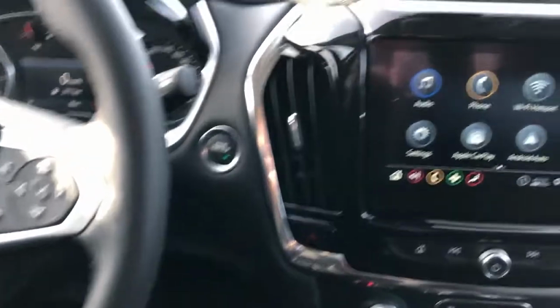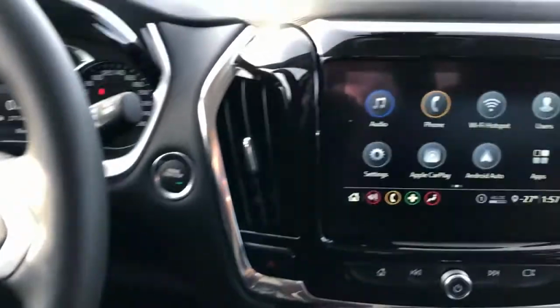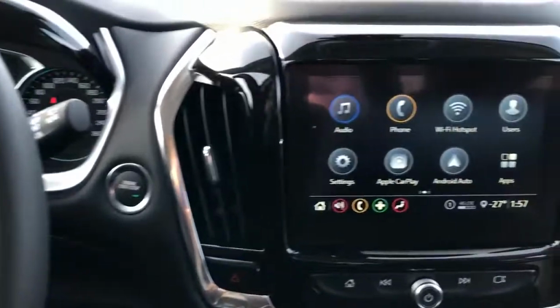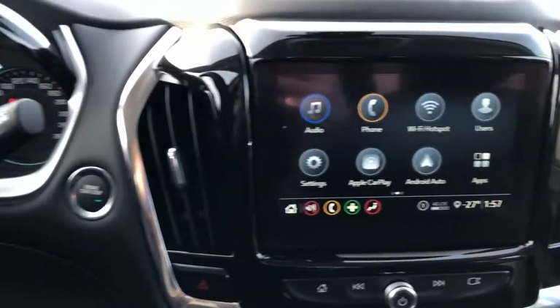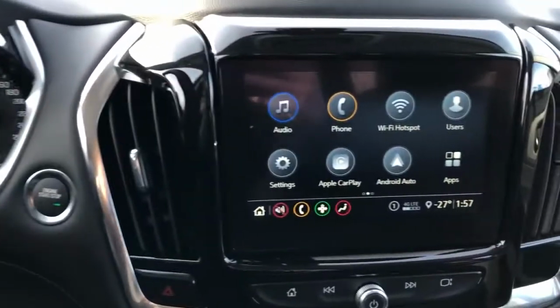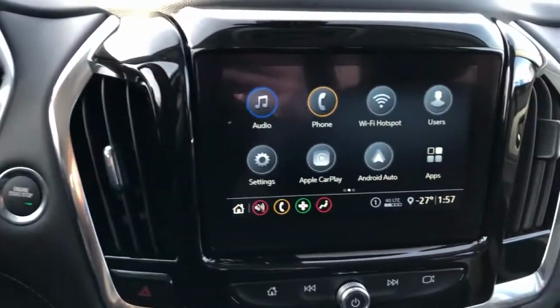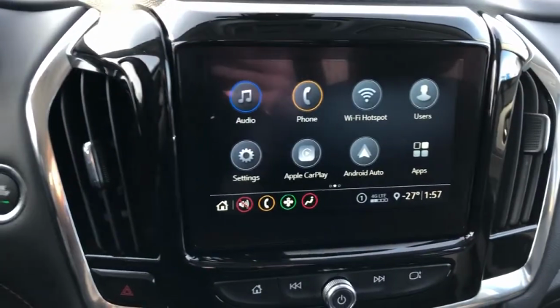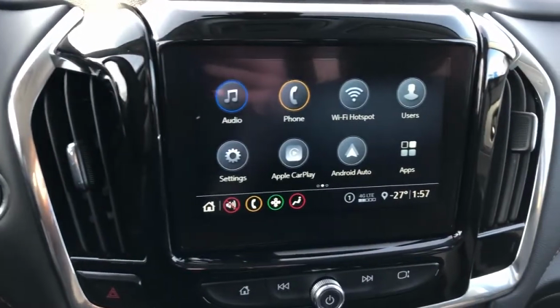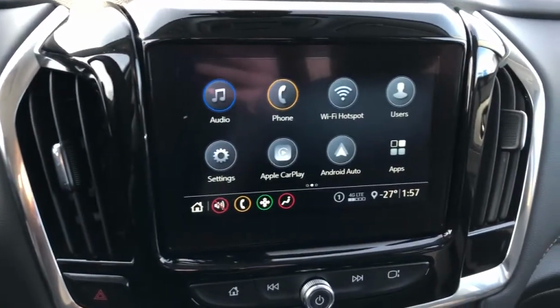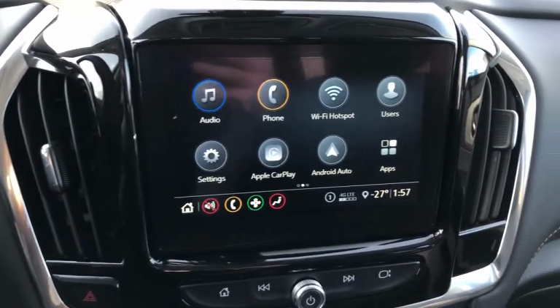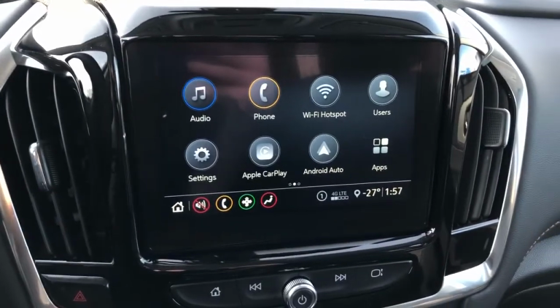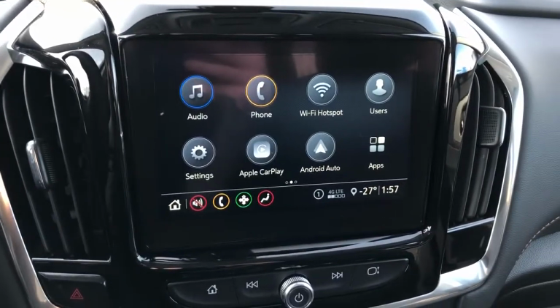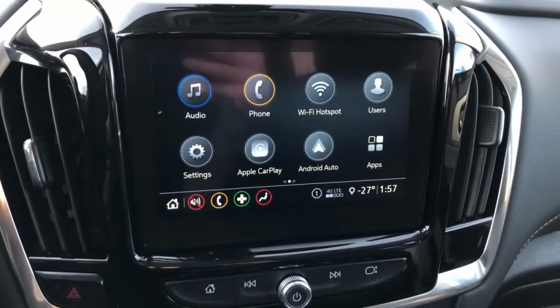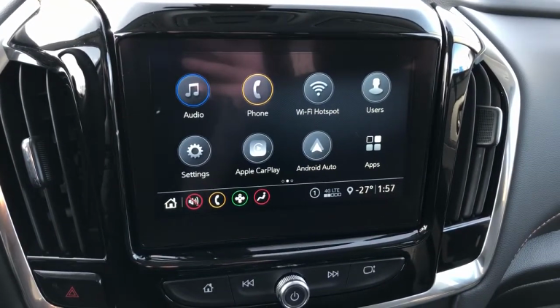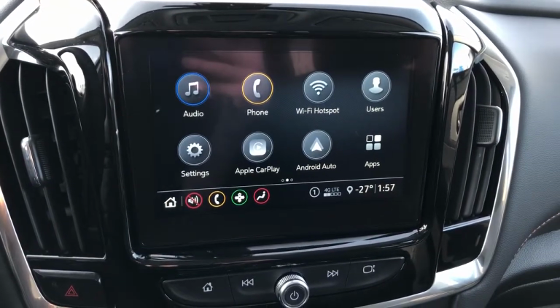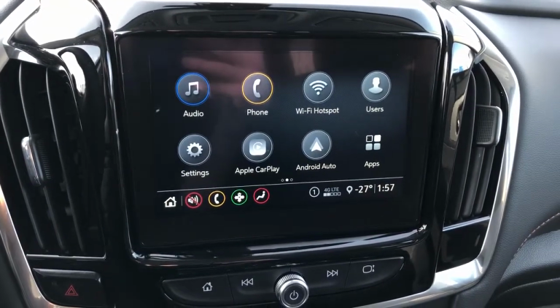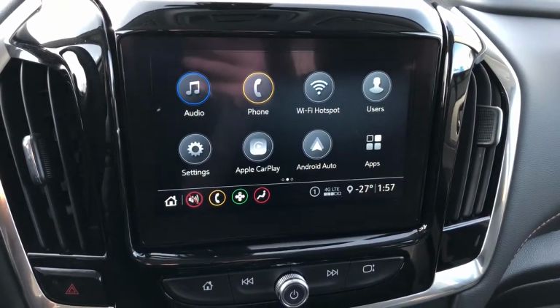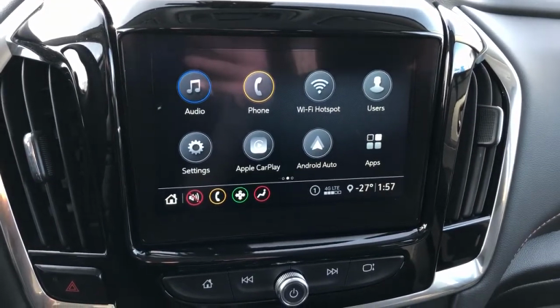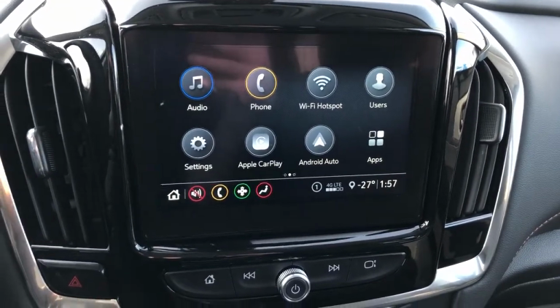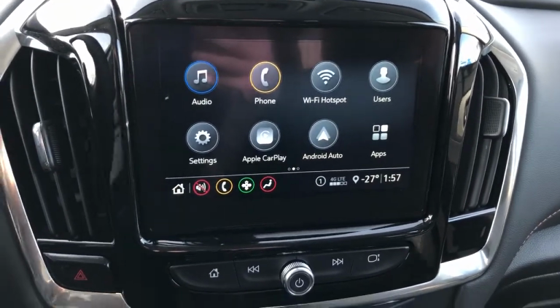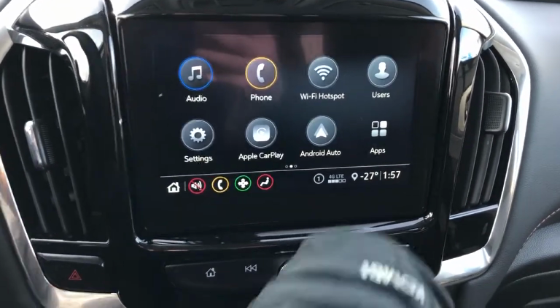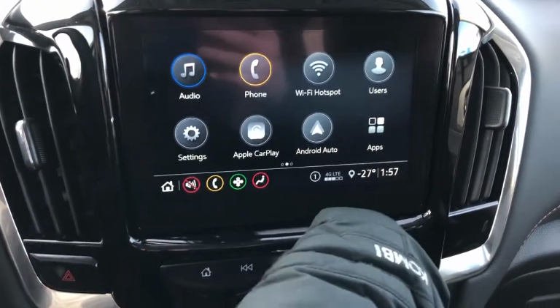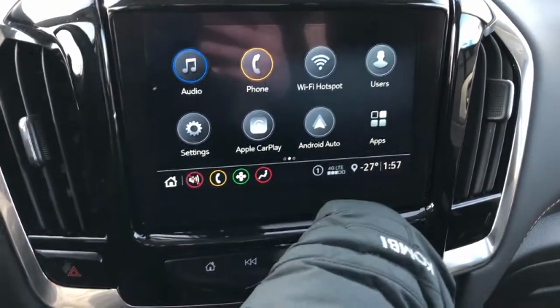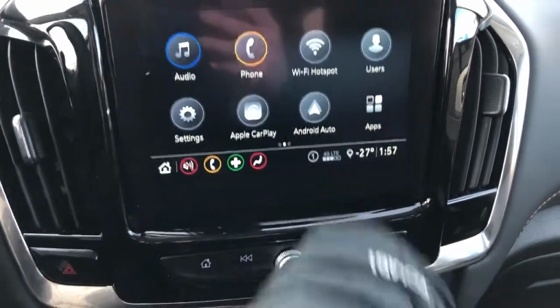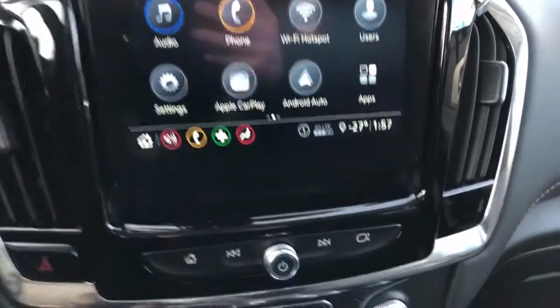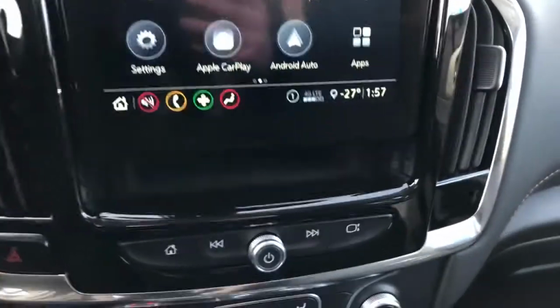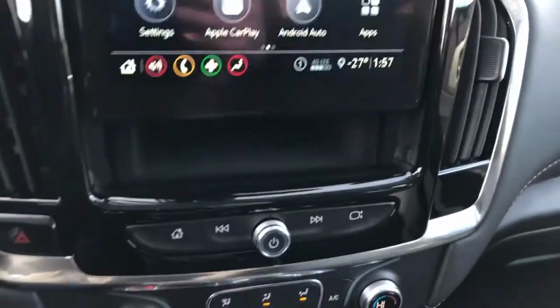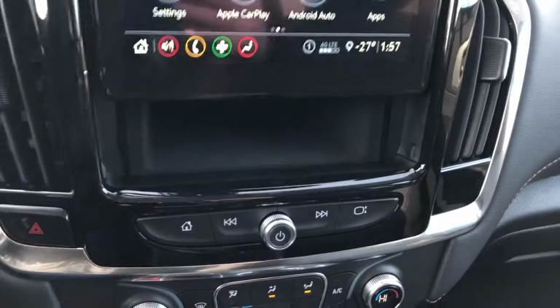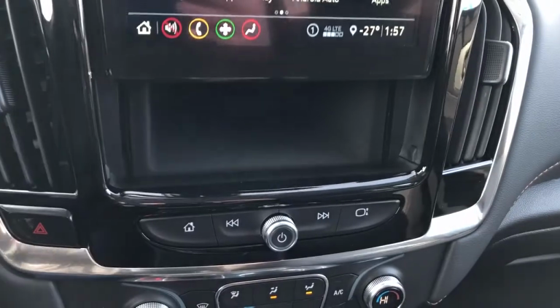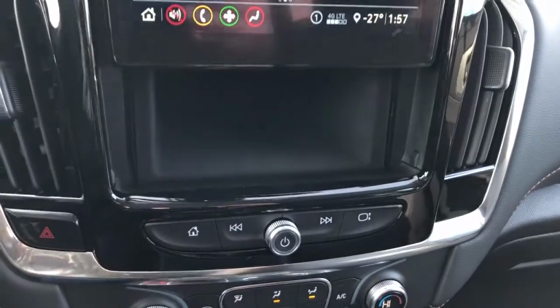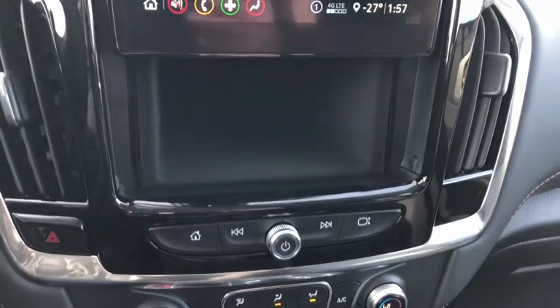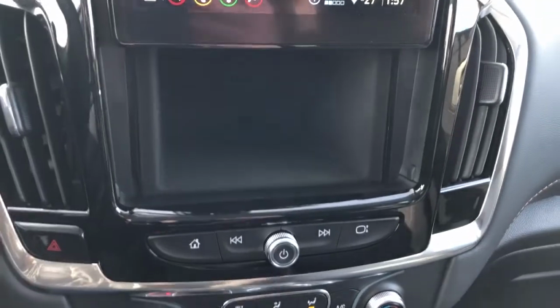We have push start, an infotainment screen with backup camera, Apple CarPlay, and Android Auto. It also folds up to reveal some storage behind.